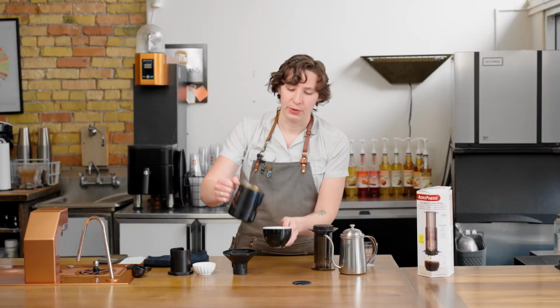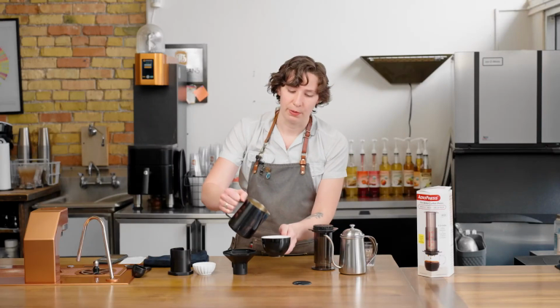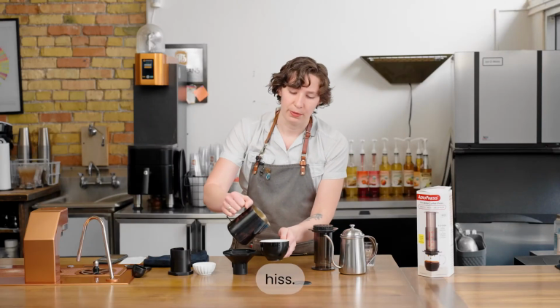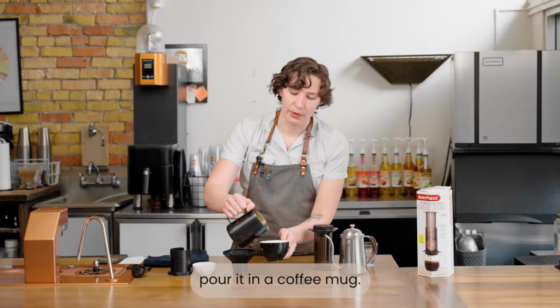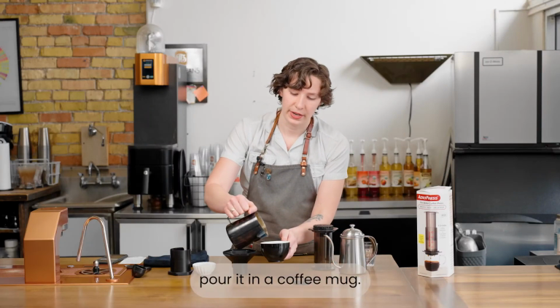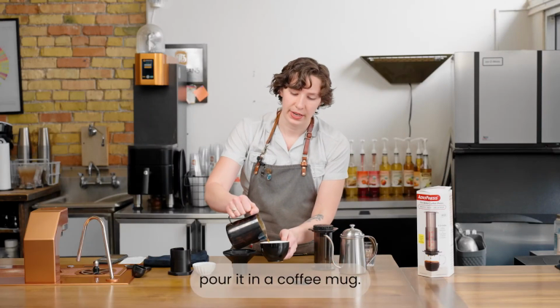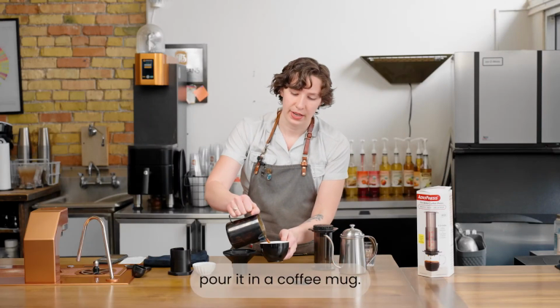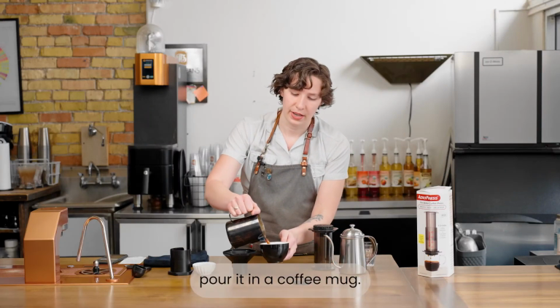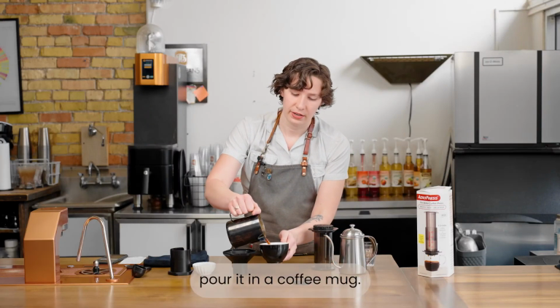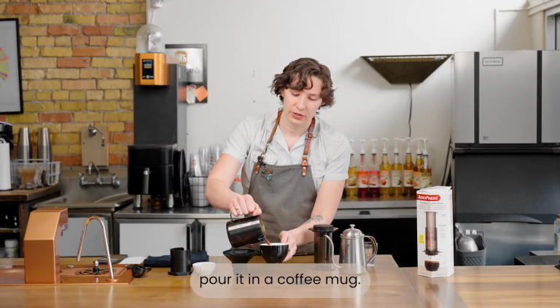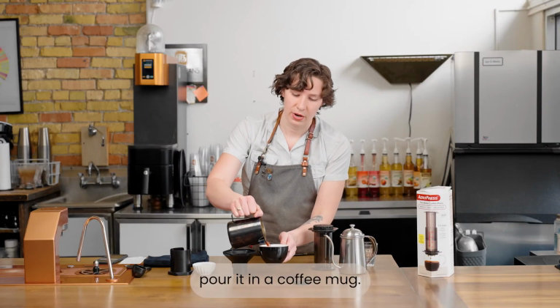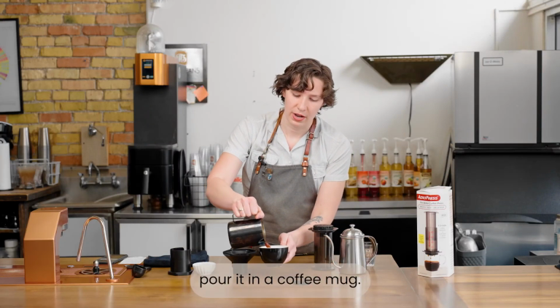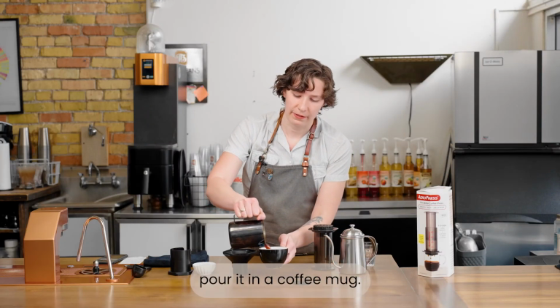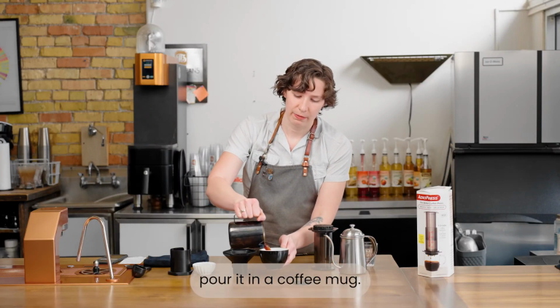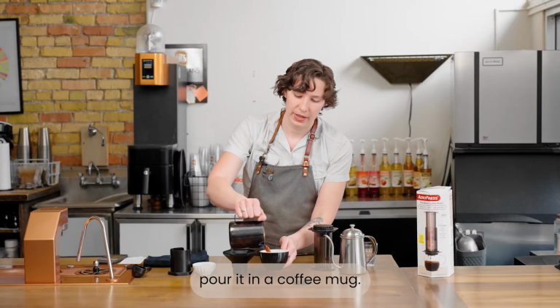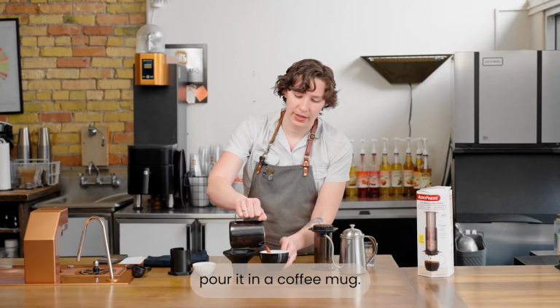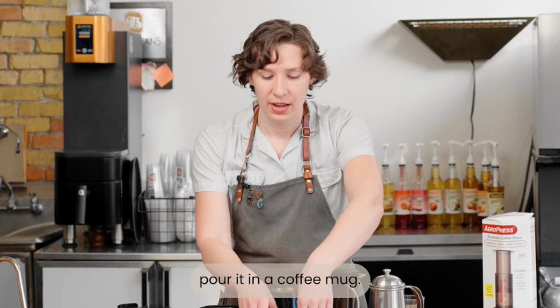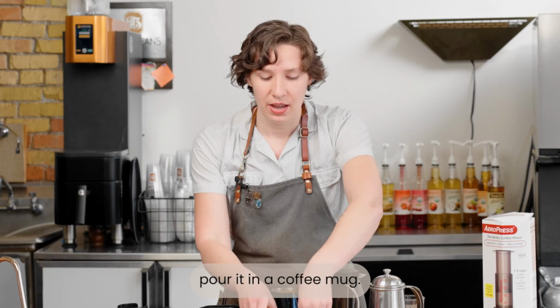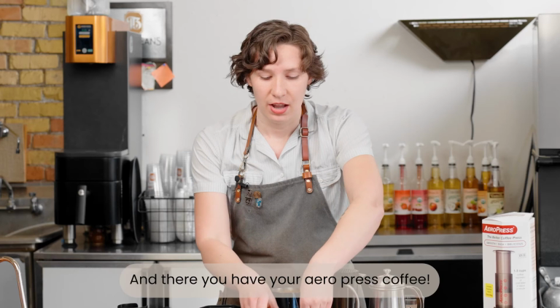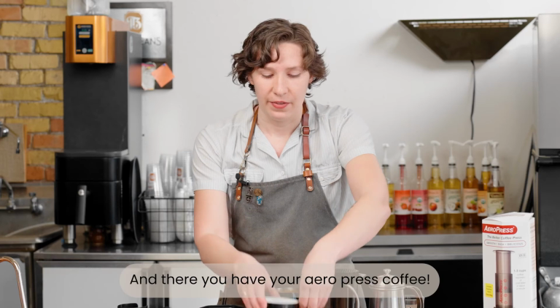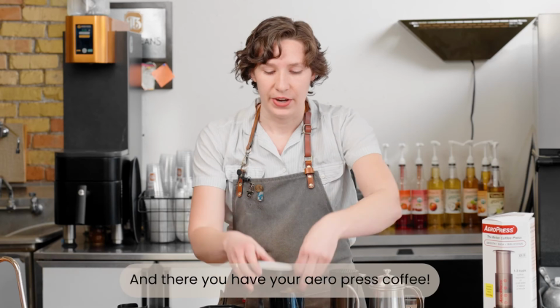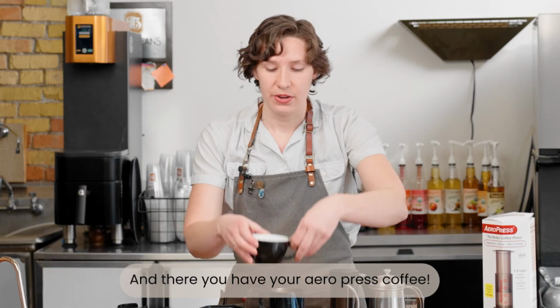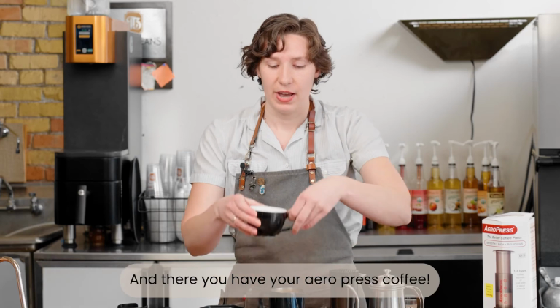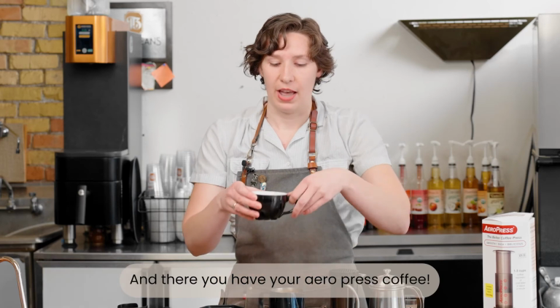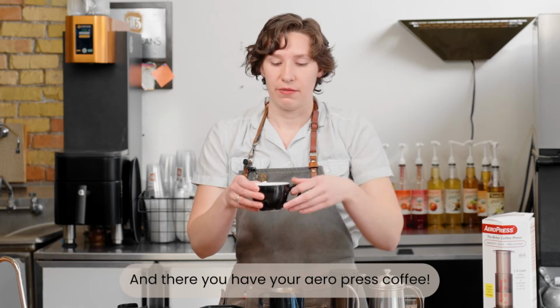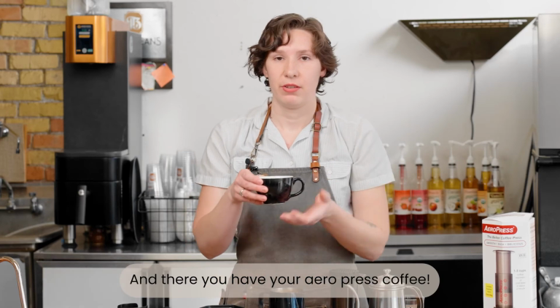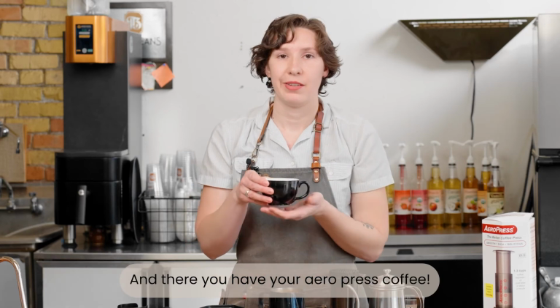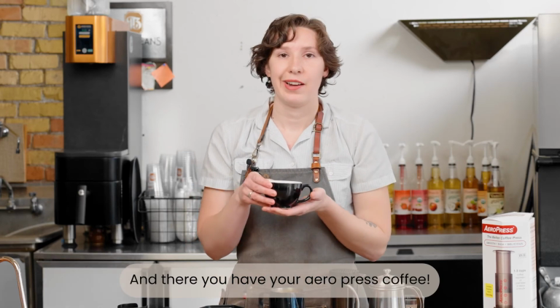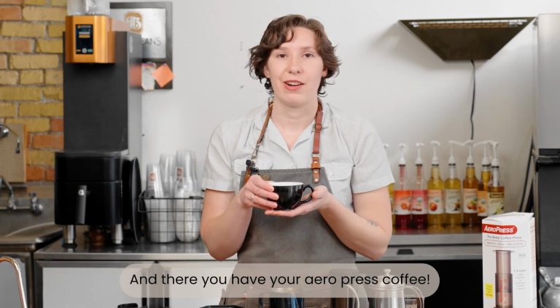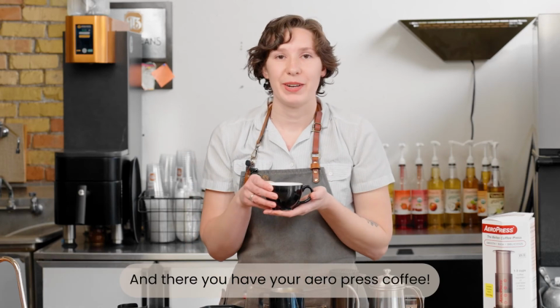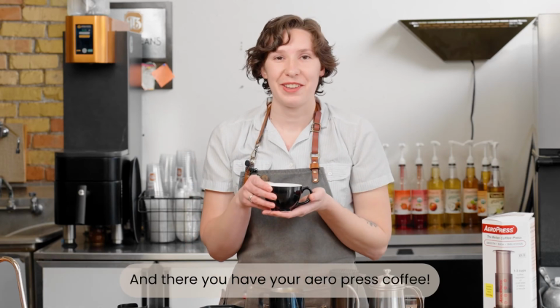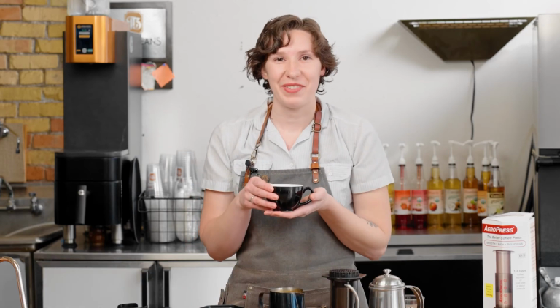Pour it into your coffee mug and there you have your AeroPress coffee.